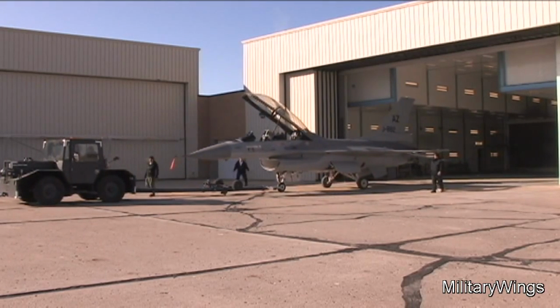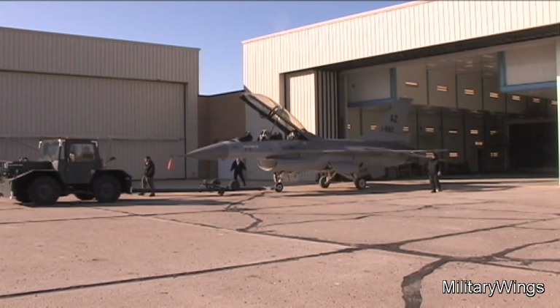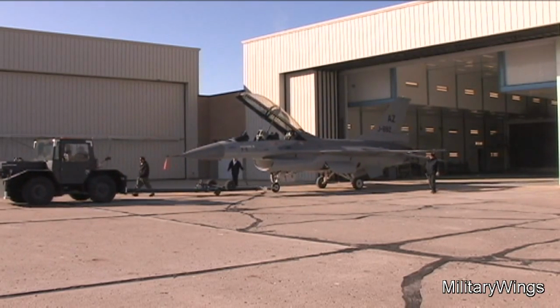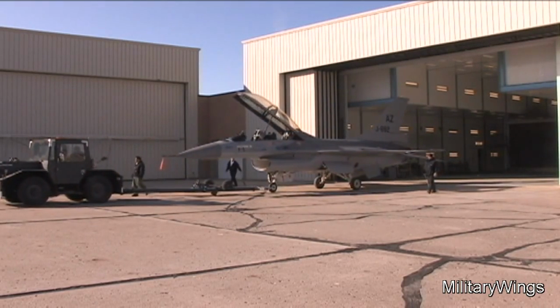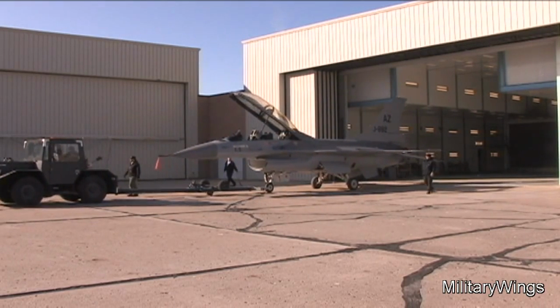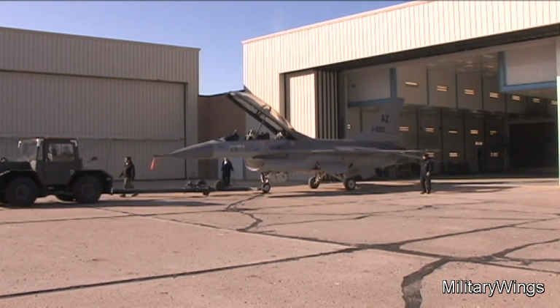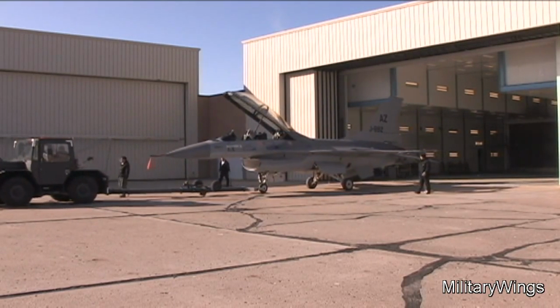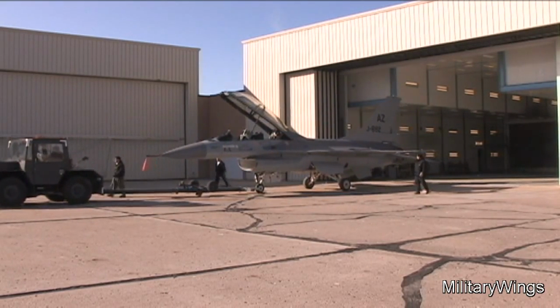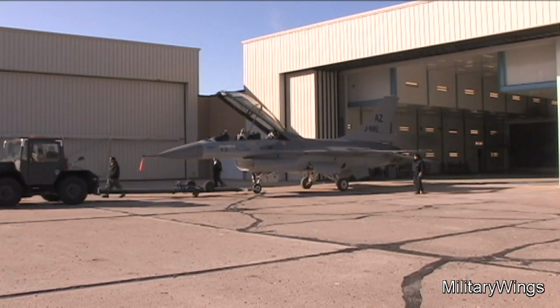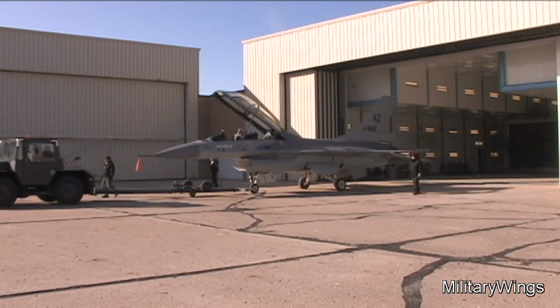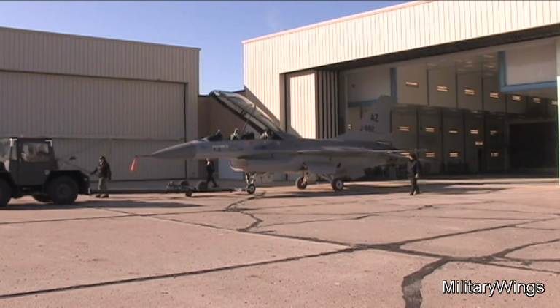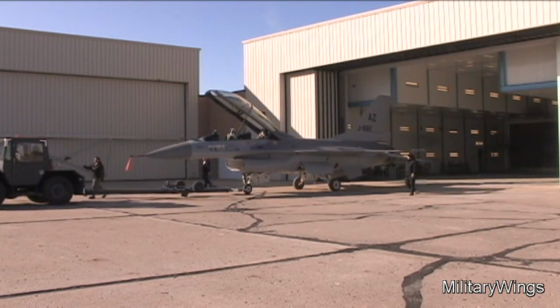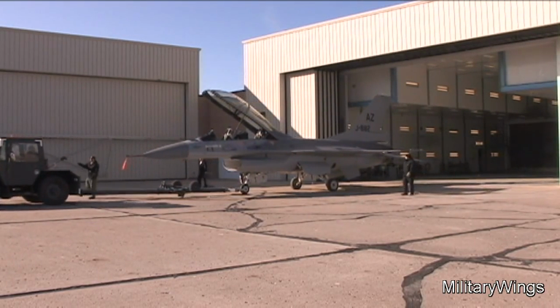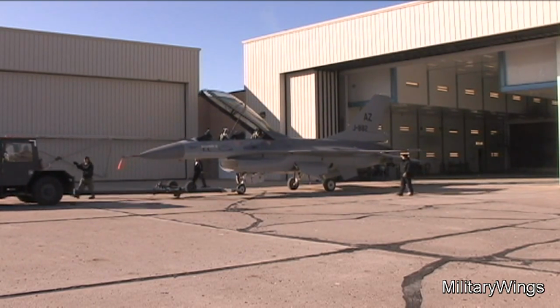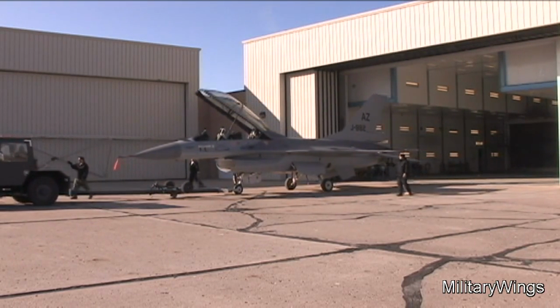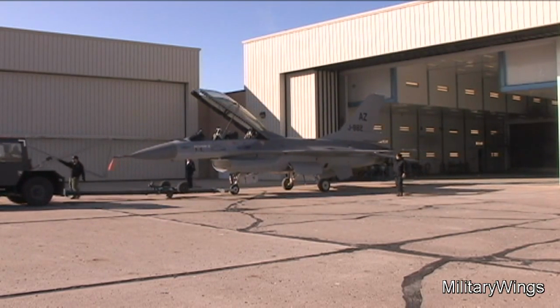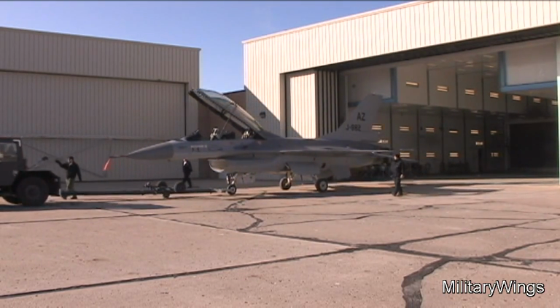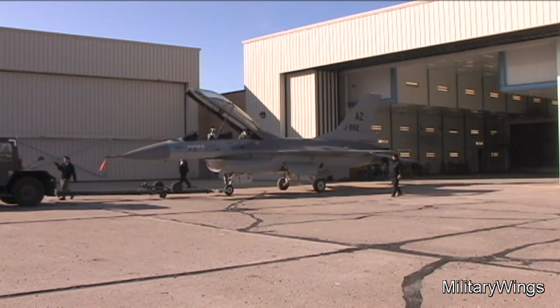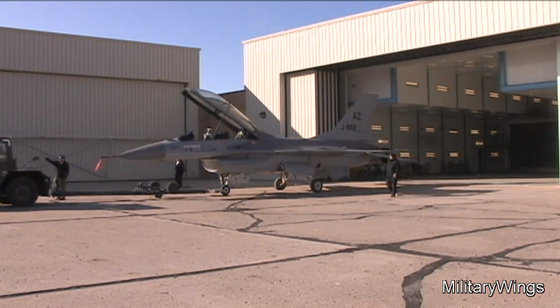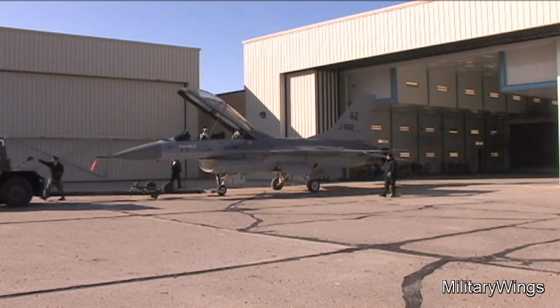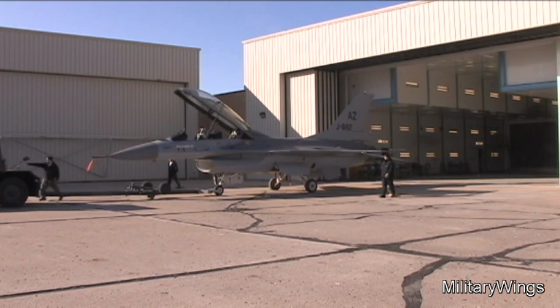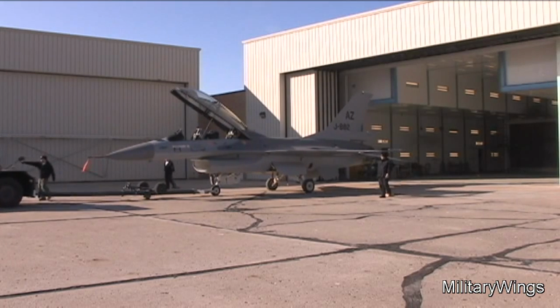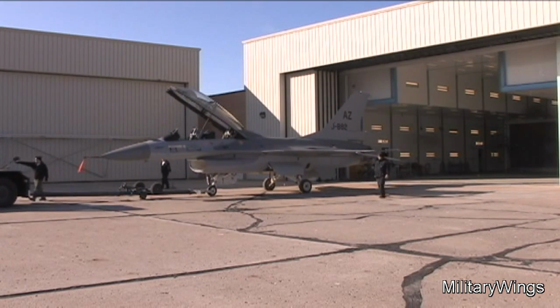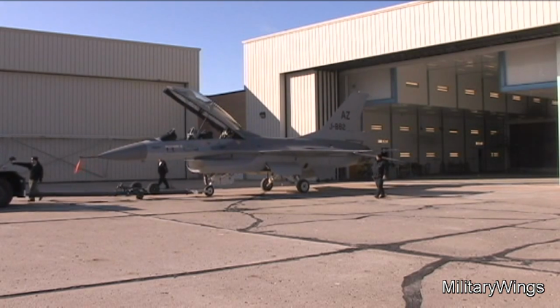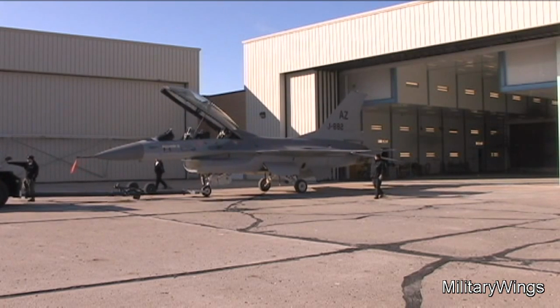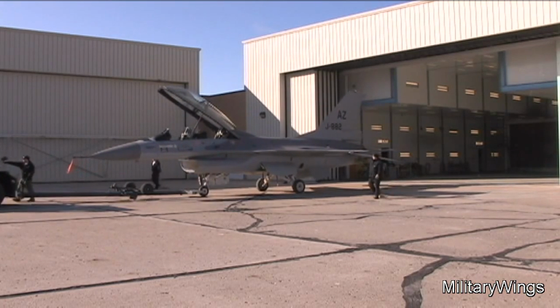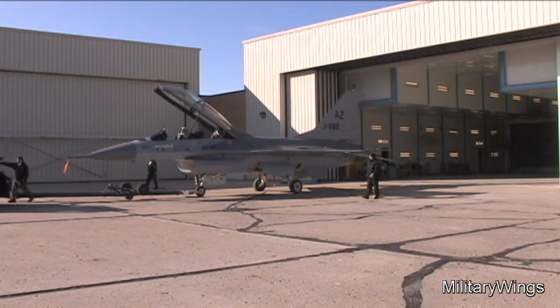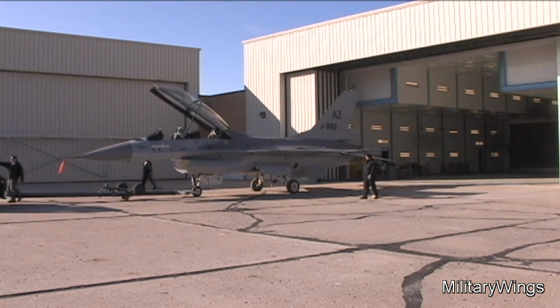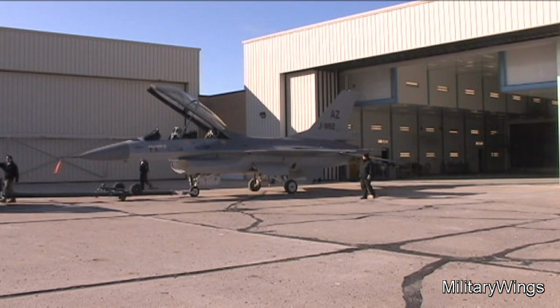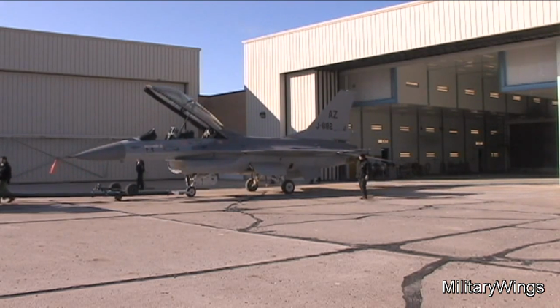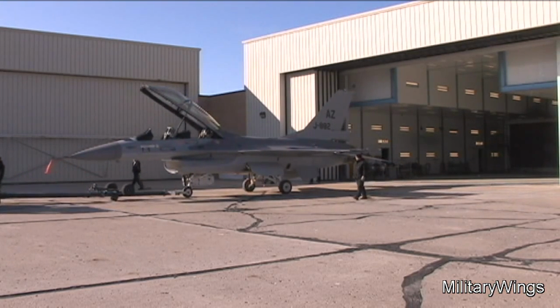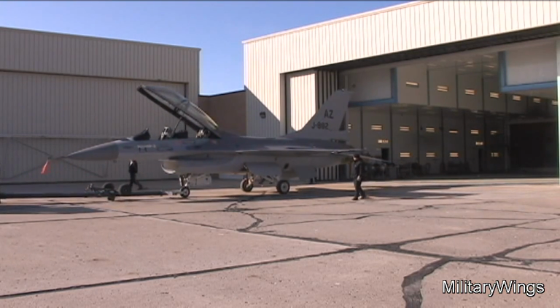At the Air National Guard Base in Sioux City, Iowa, I'm Master Sergeant Vince DeGroat, Air Force News.